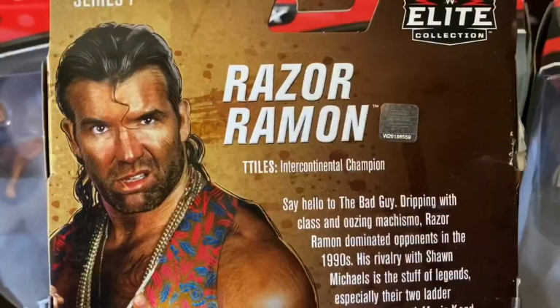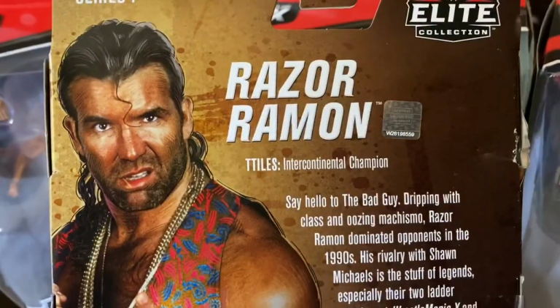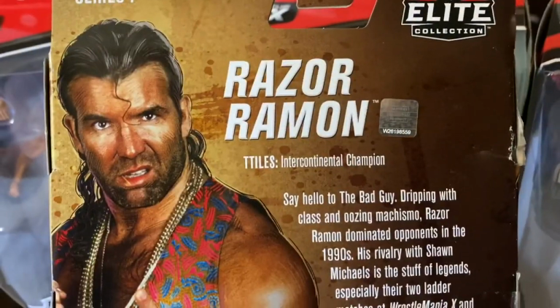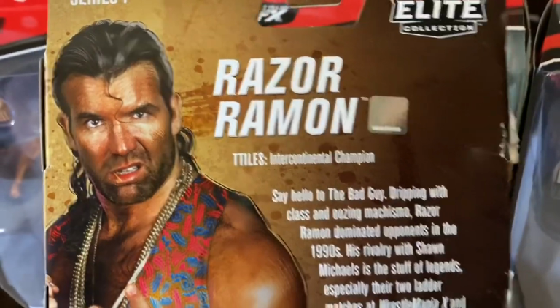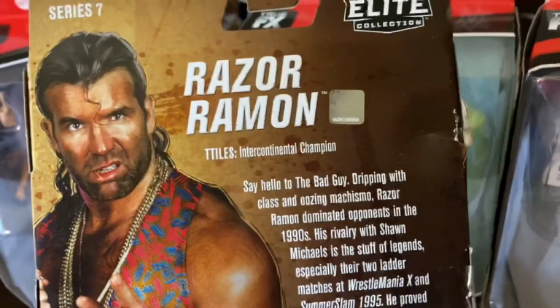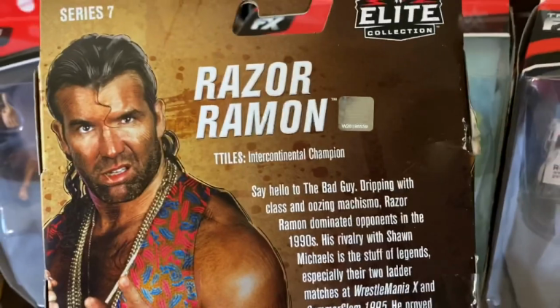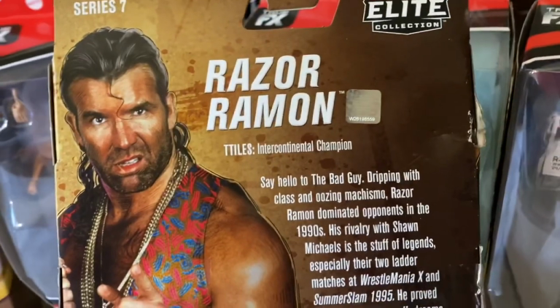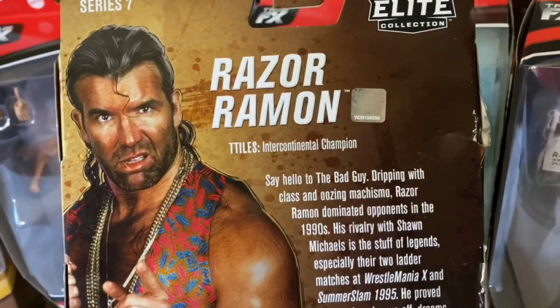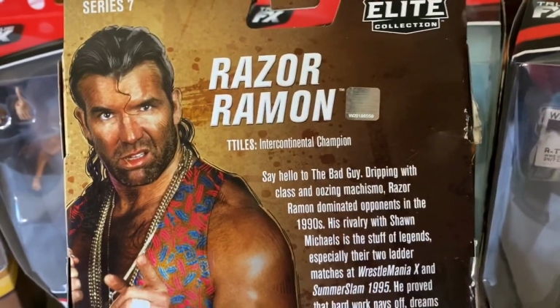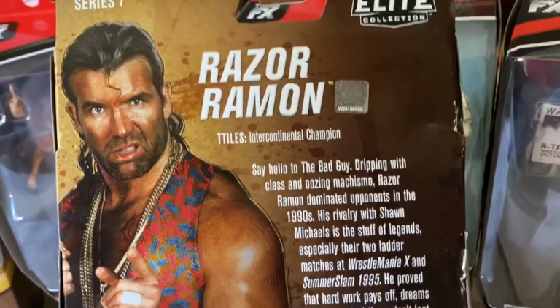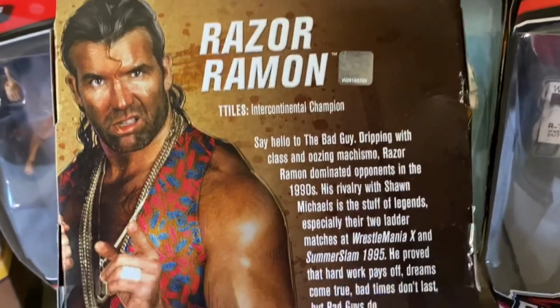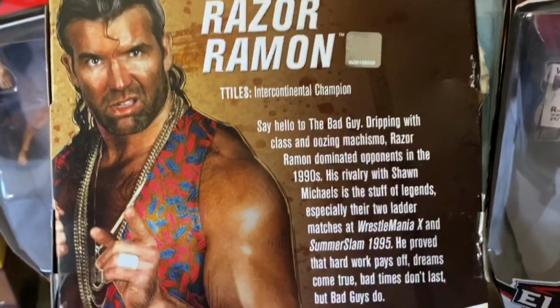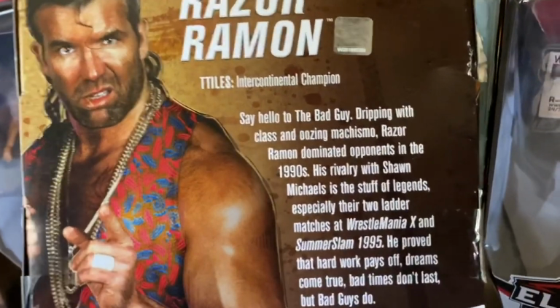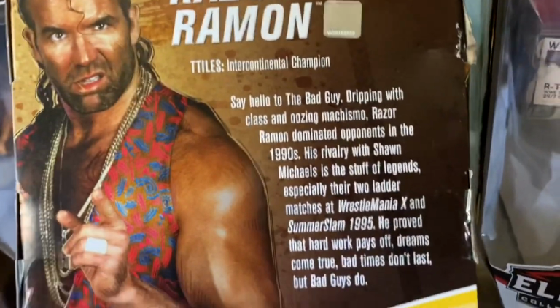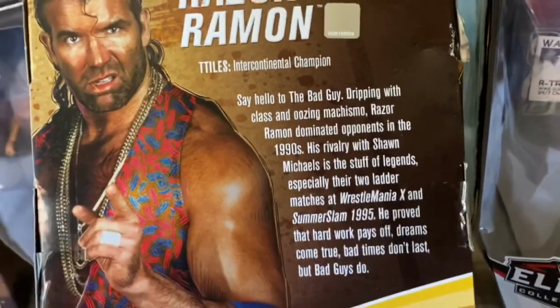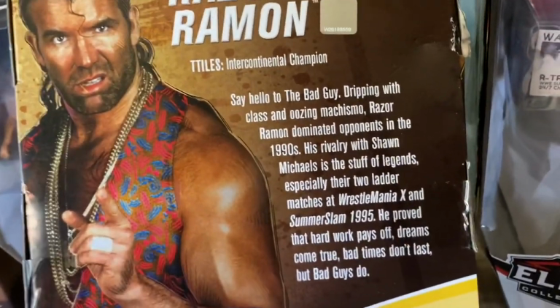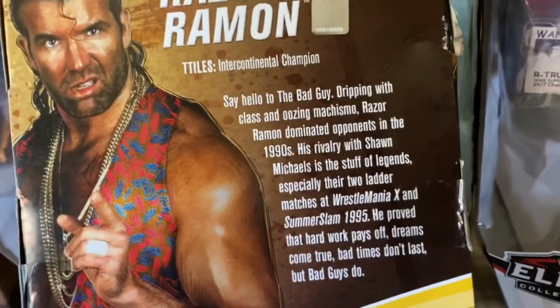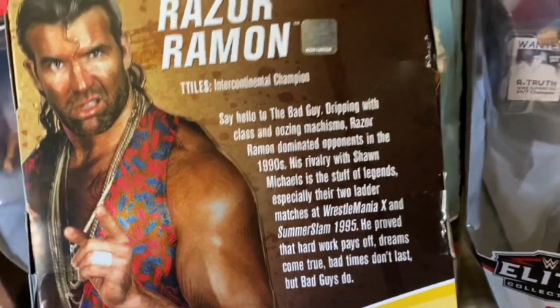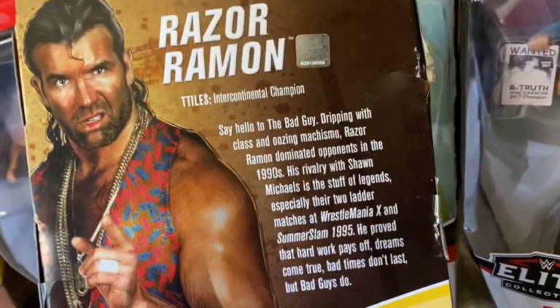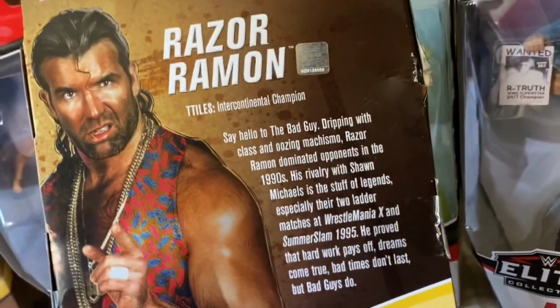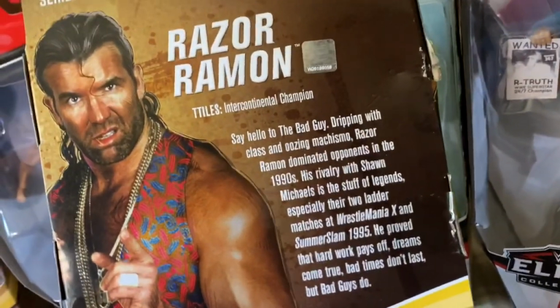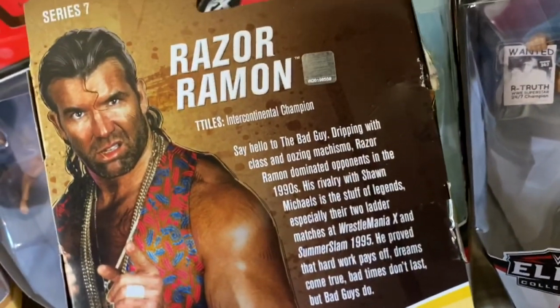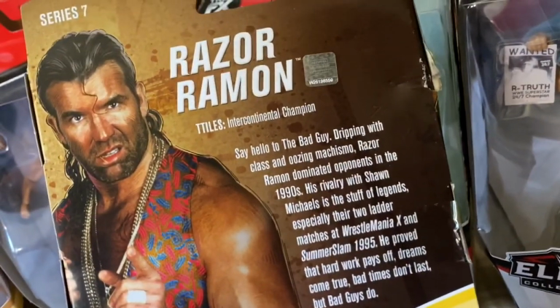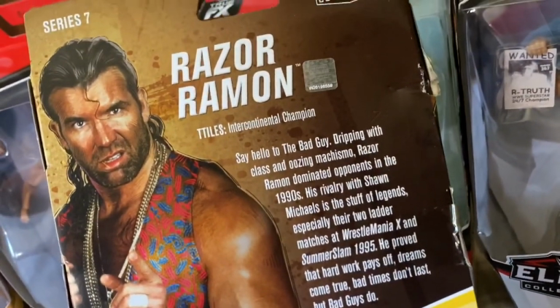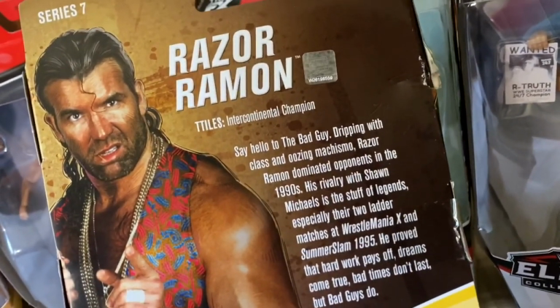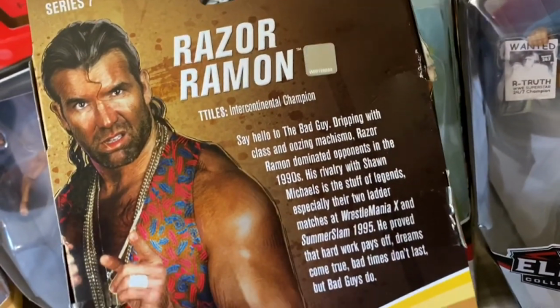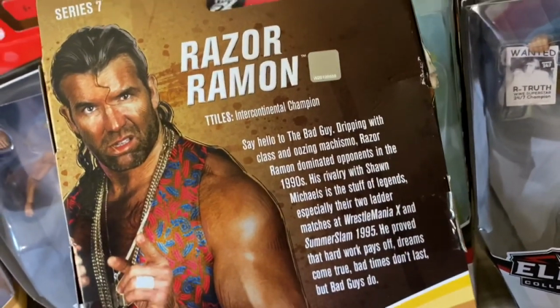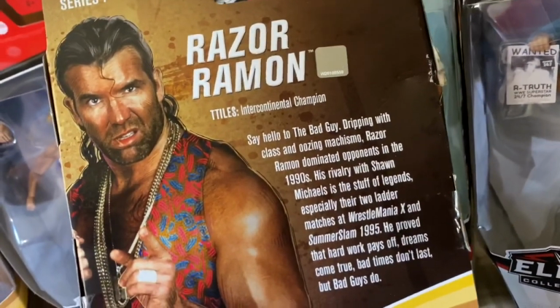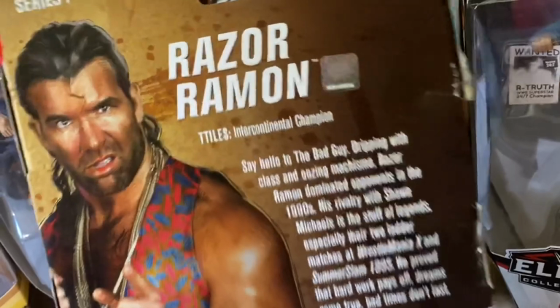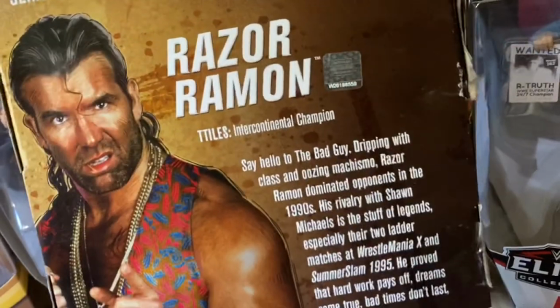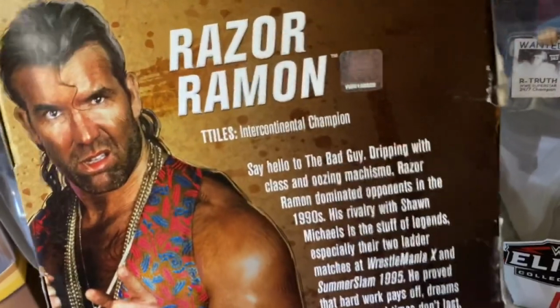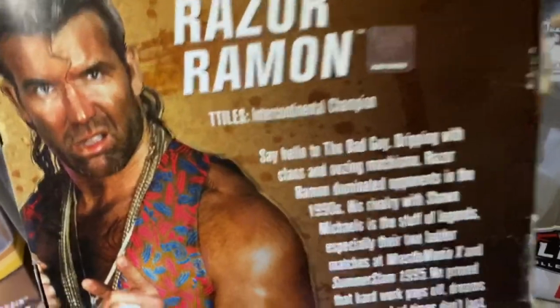This is the bullshit on the back of the box, and there are words for you to read, but as we all know, reading is for prisoners.